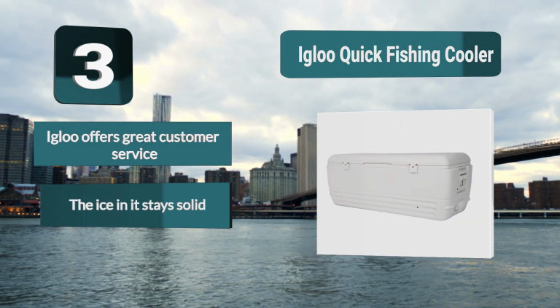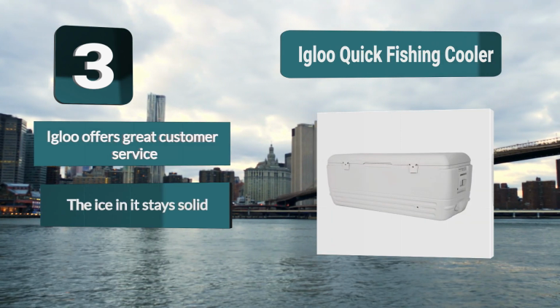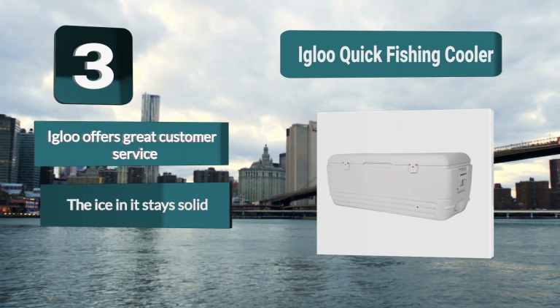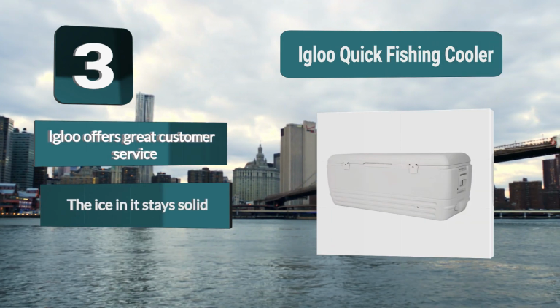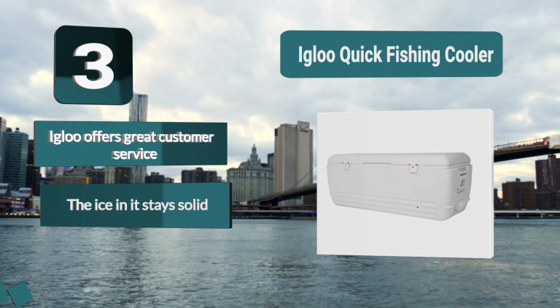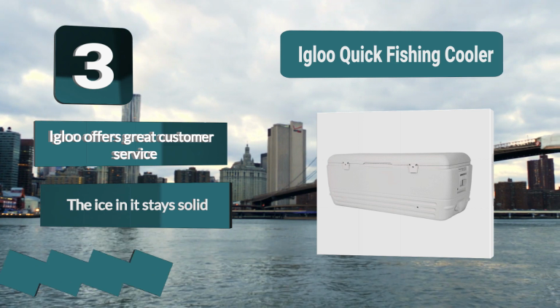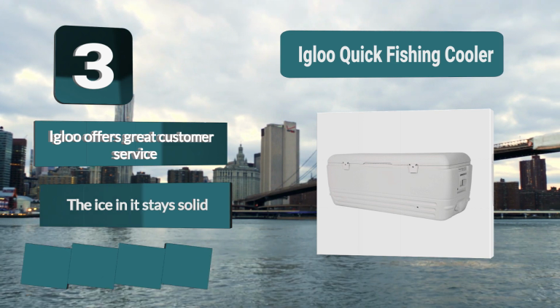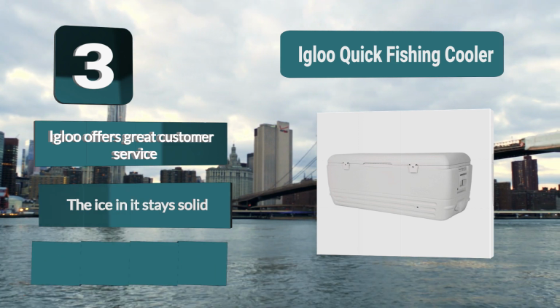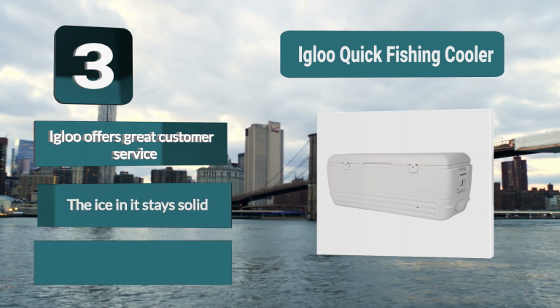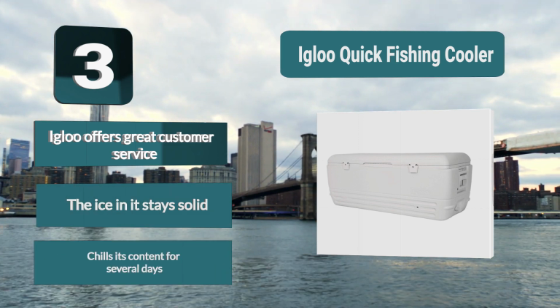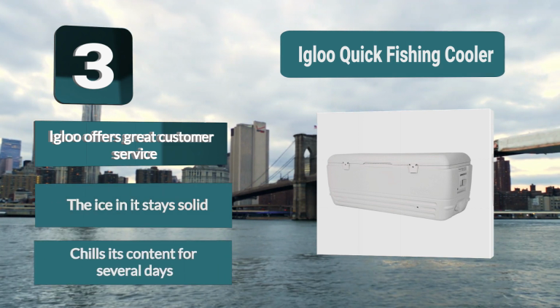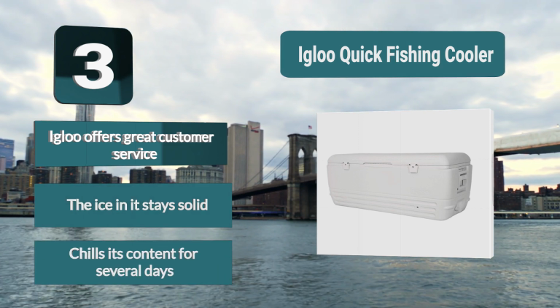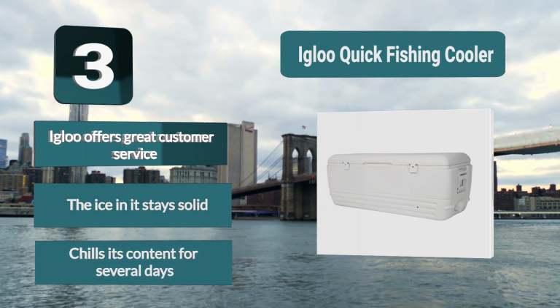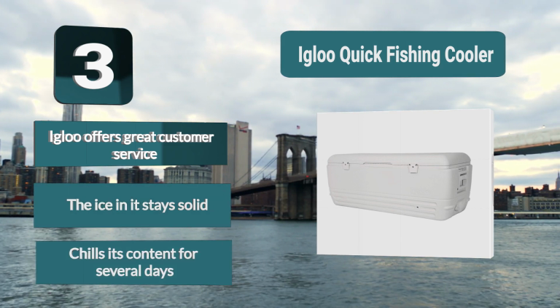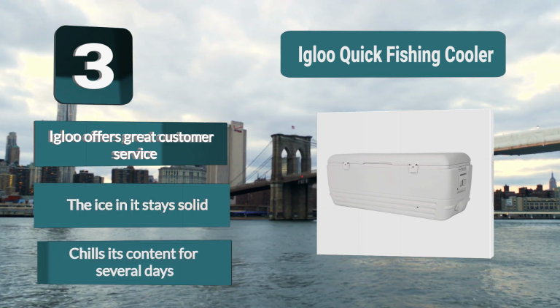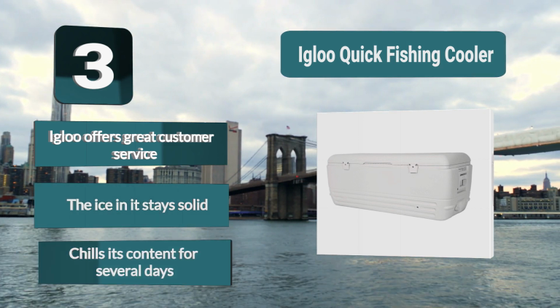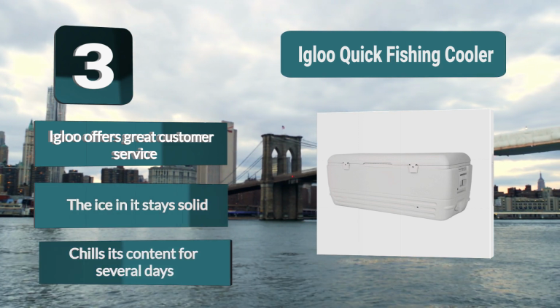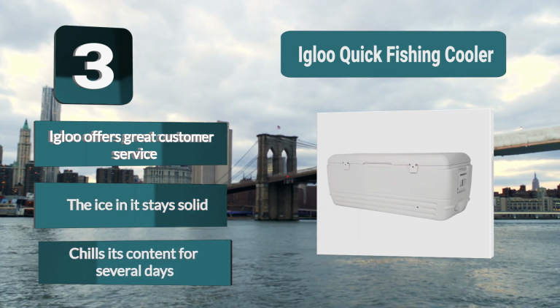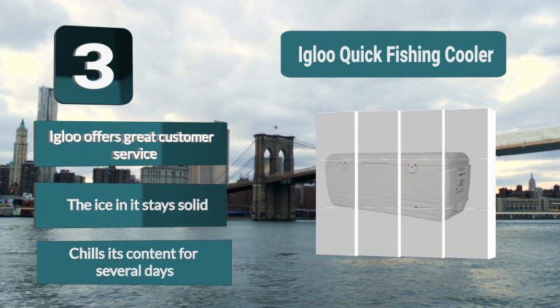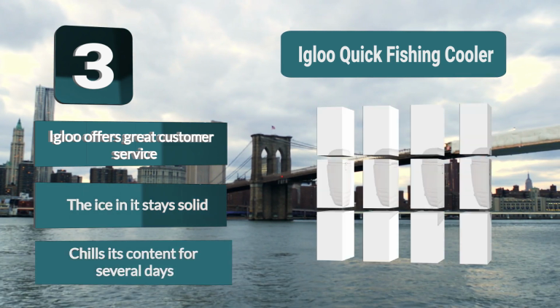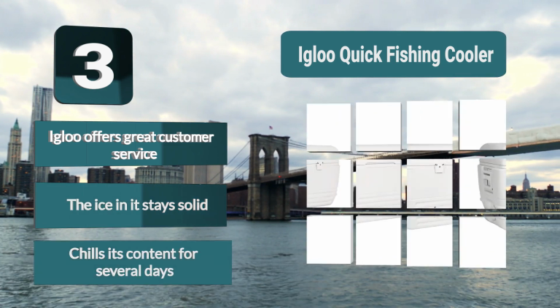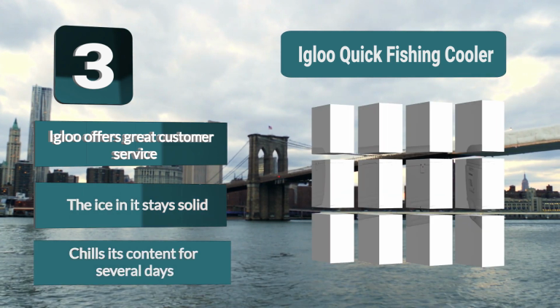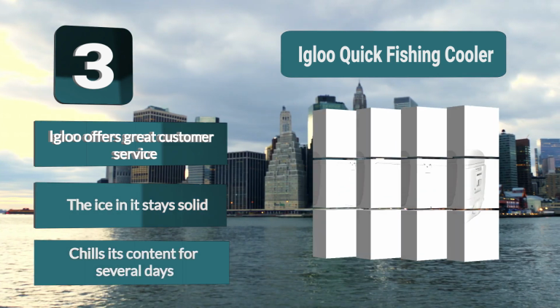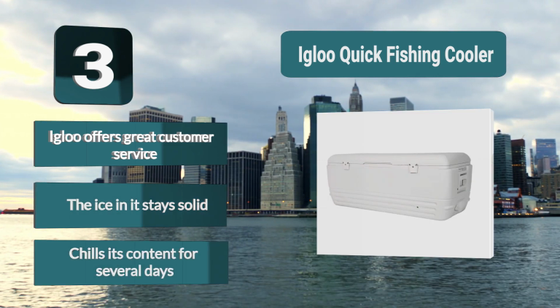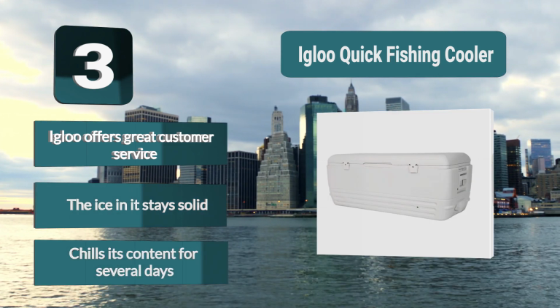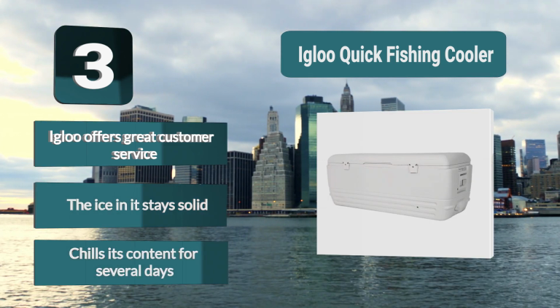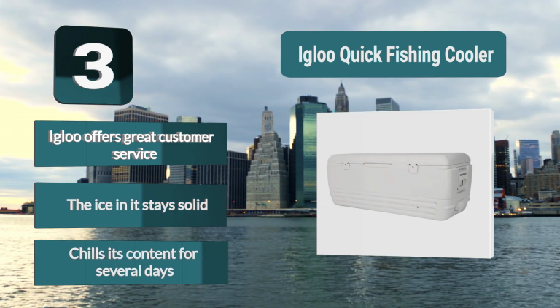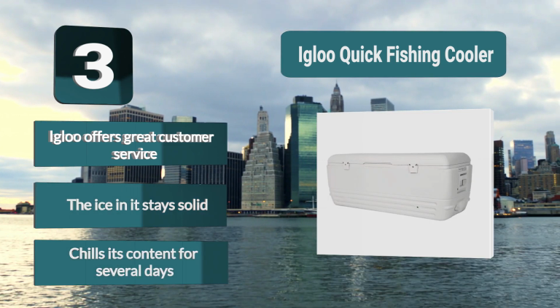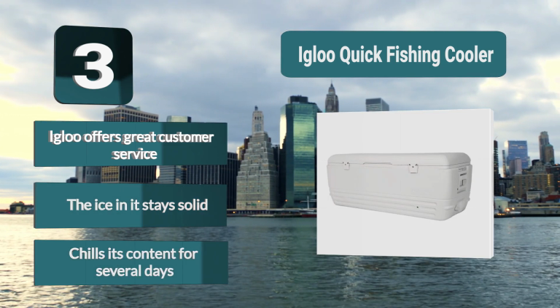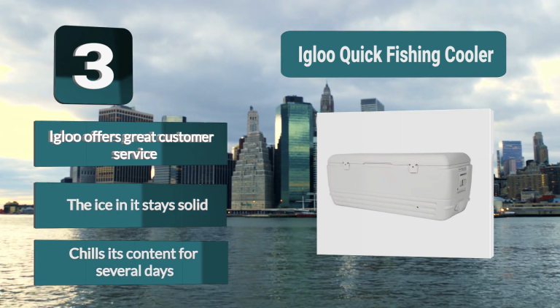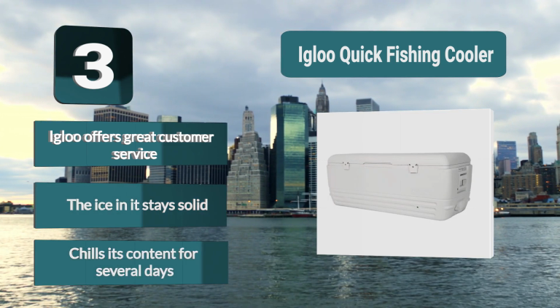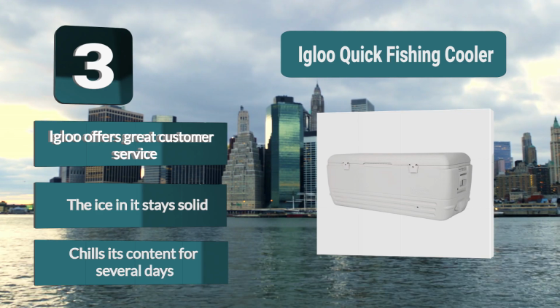Key features: Igloo offers great customer service, the ice stays solid, and it chills its contents for several days.